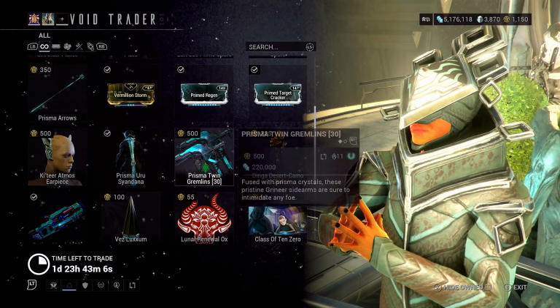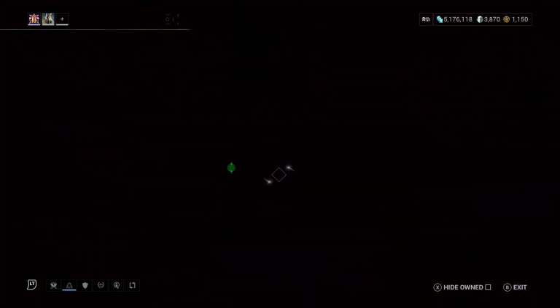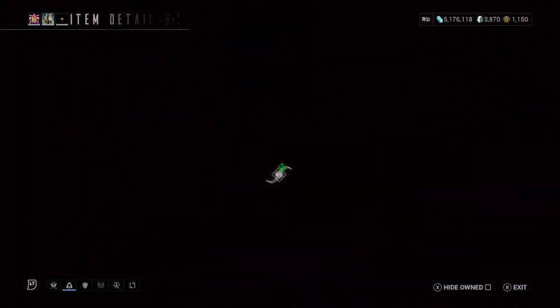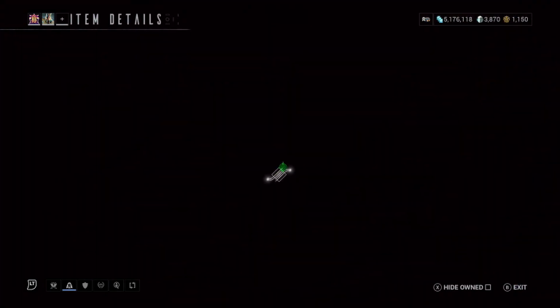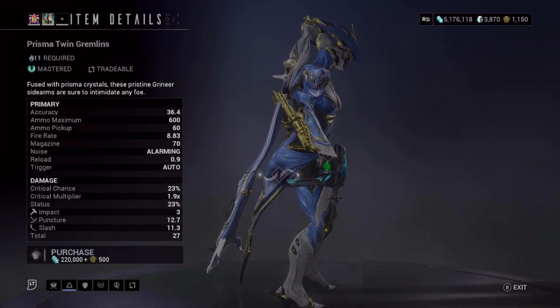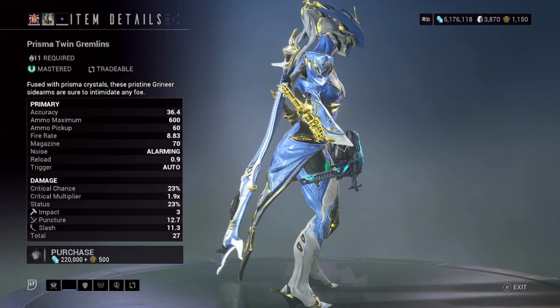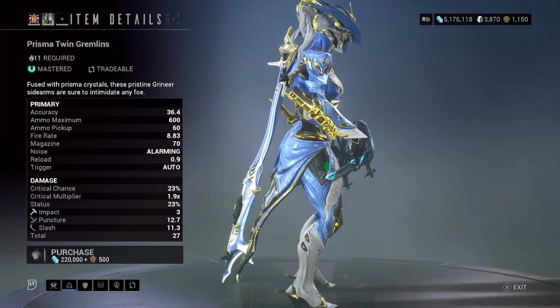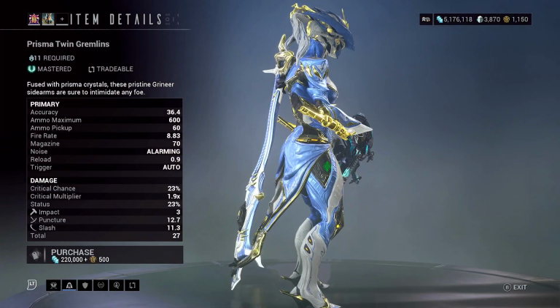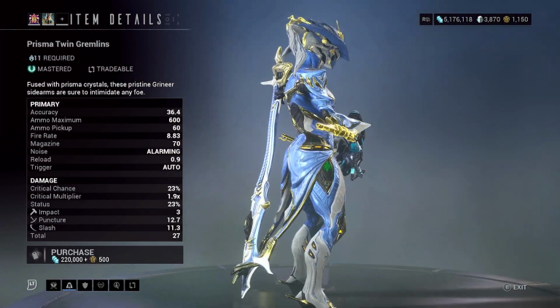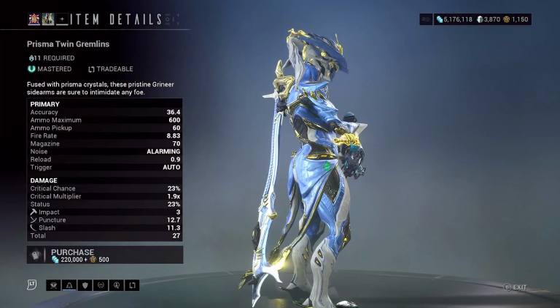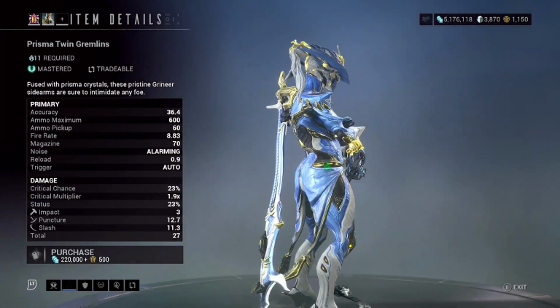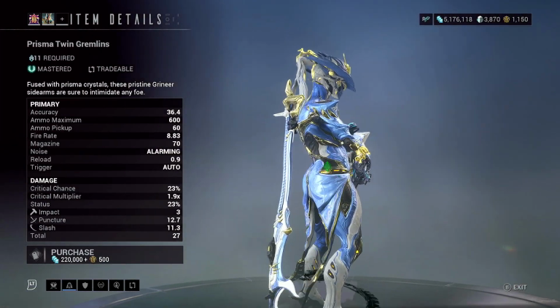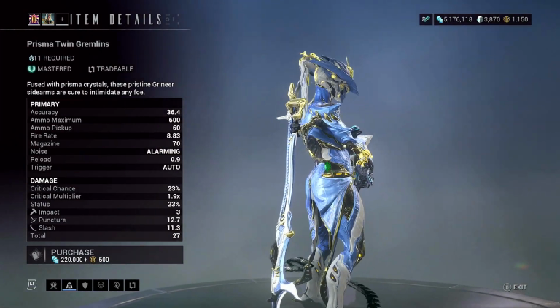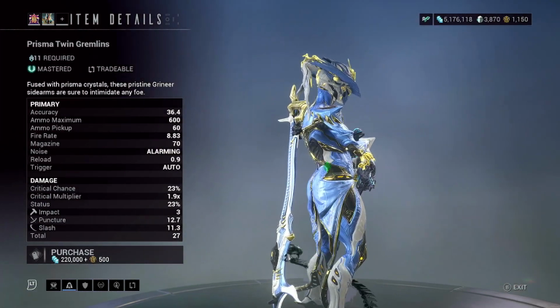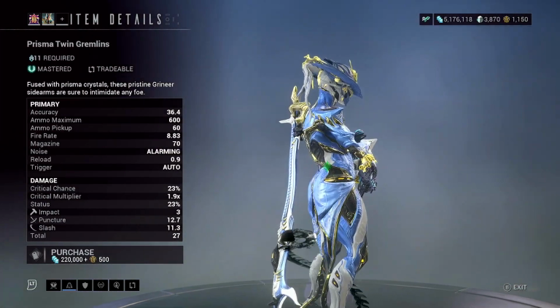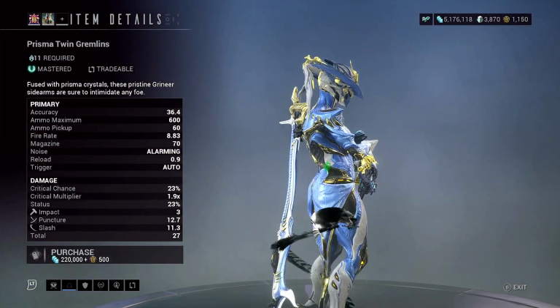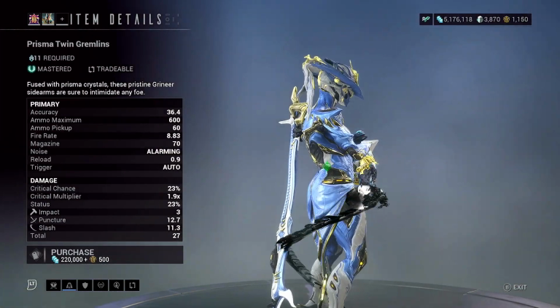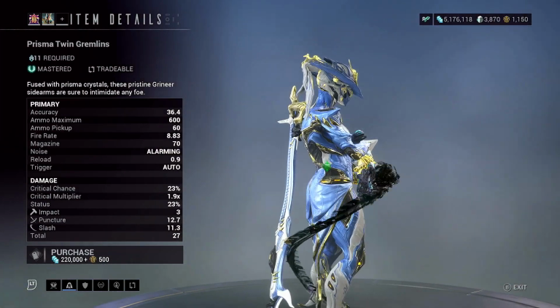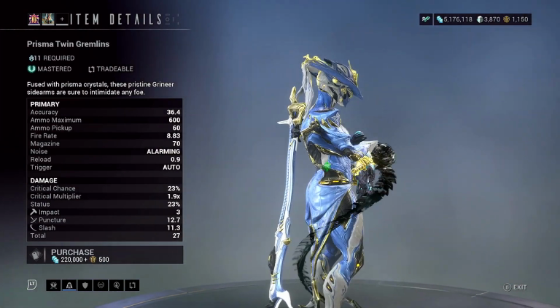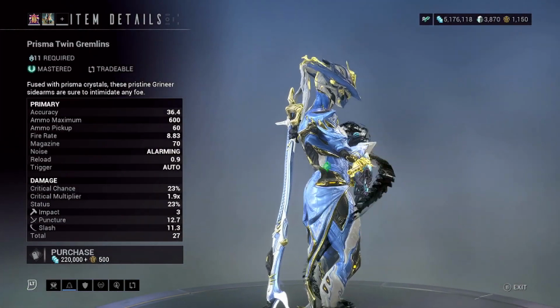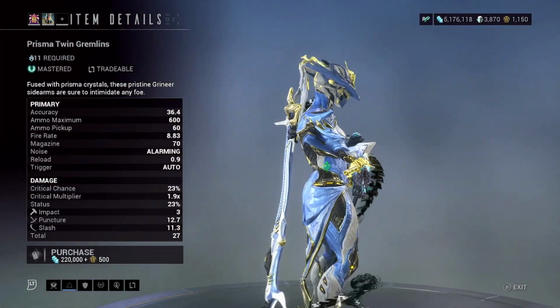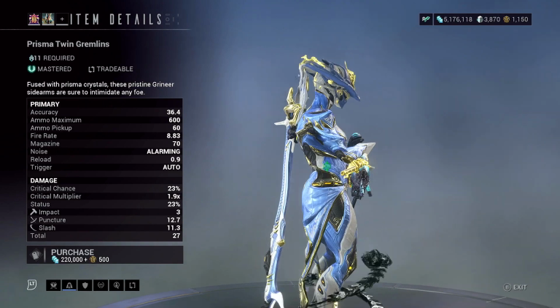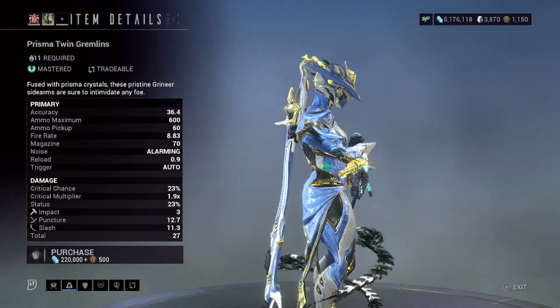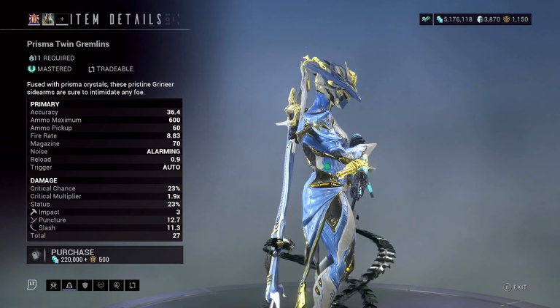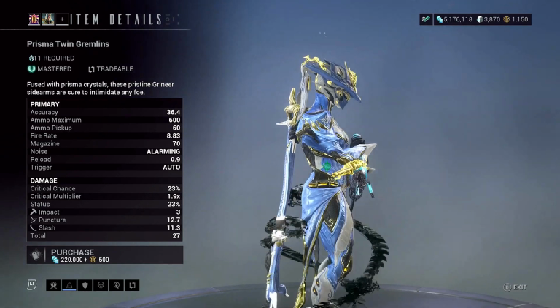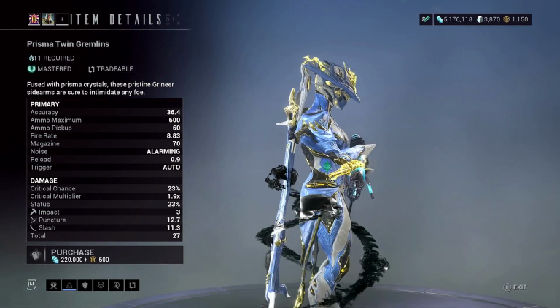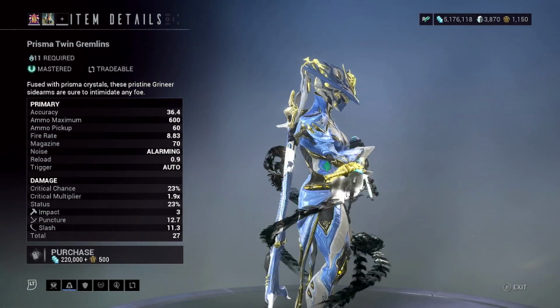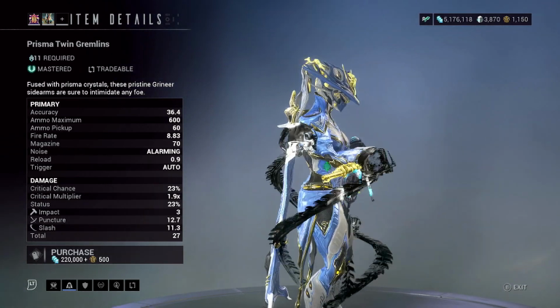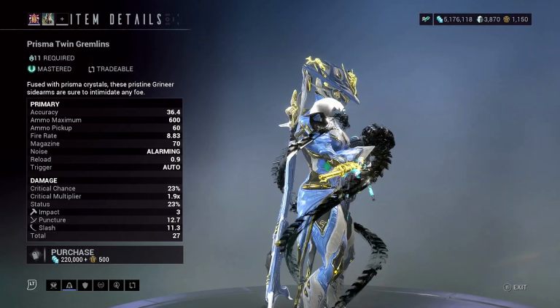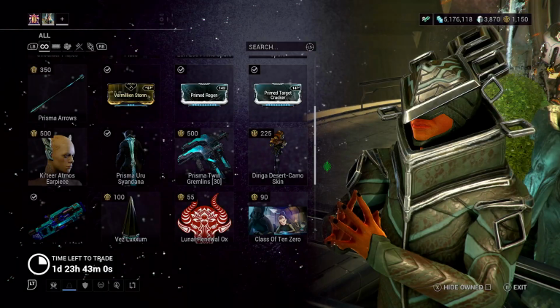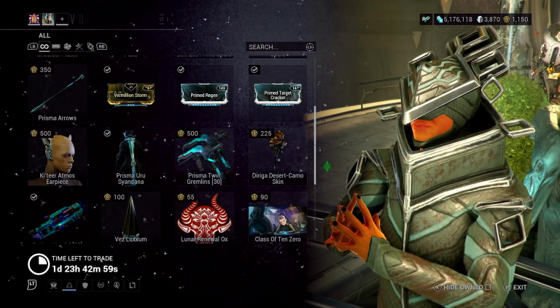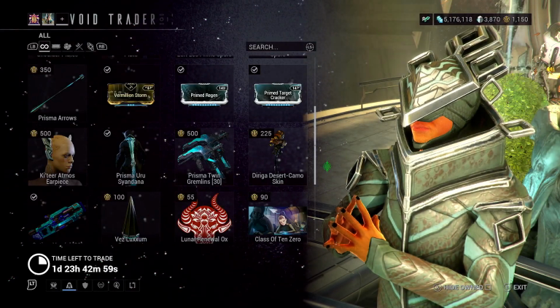He's selling the Prisma Twin Grenlings in case you need to level these up for MR. They're not super great, but again, MR fodder.